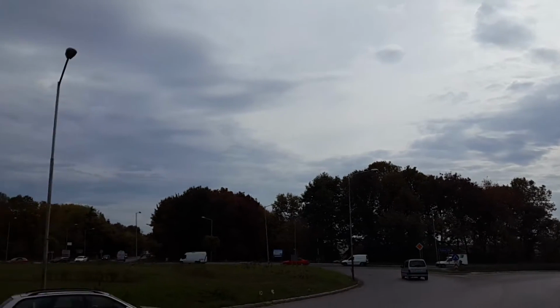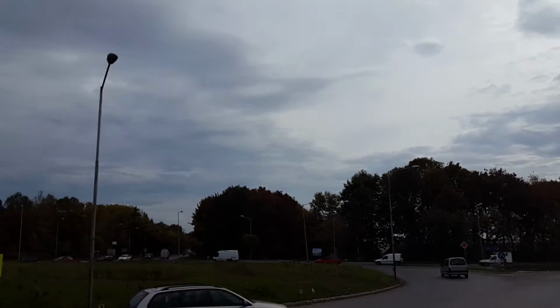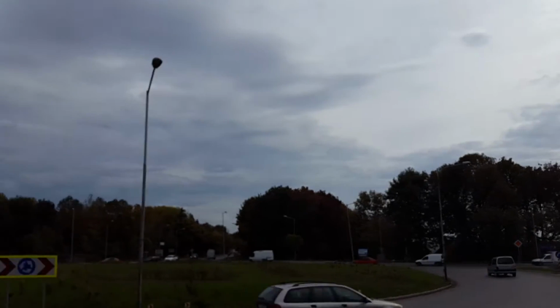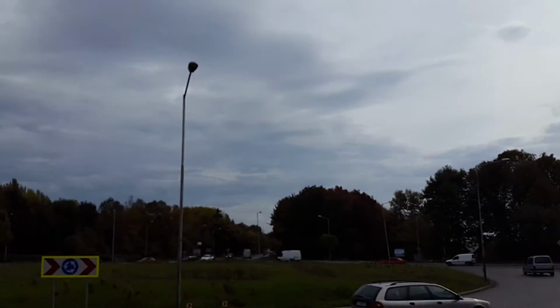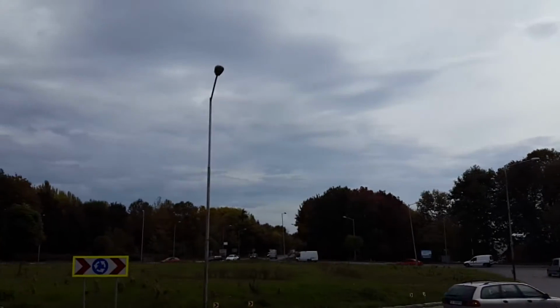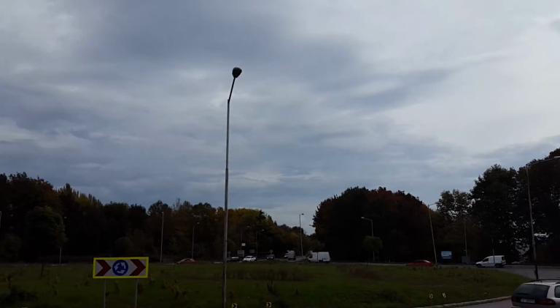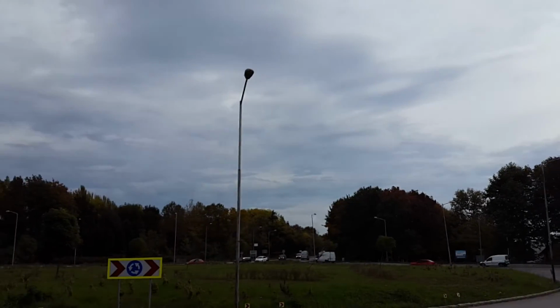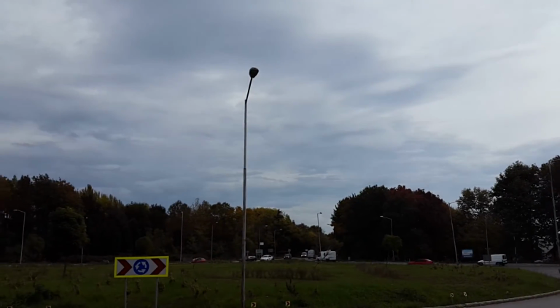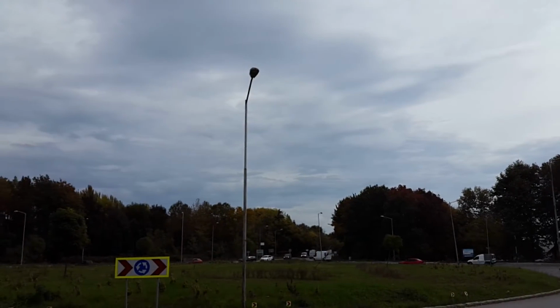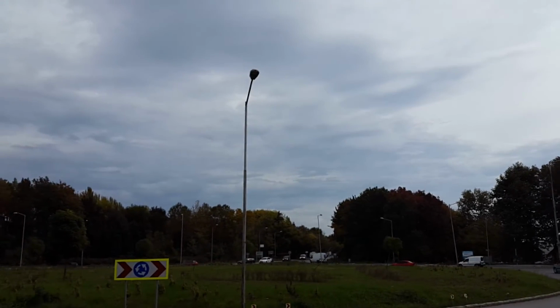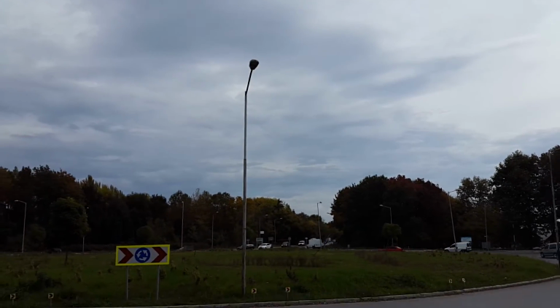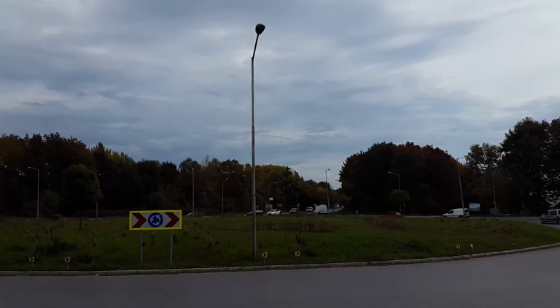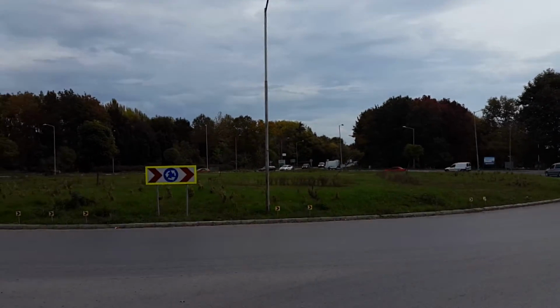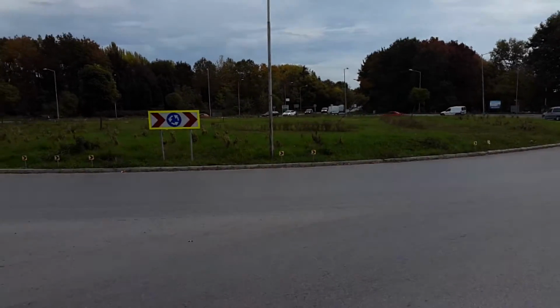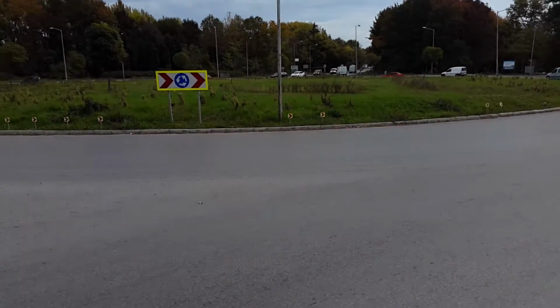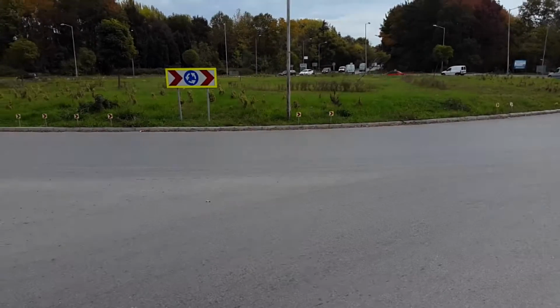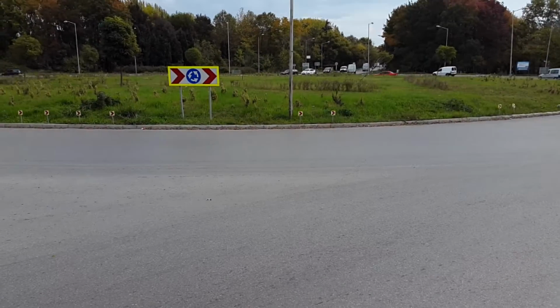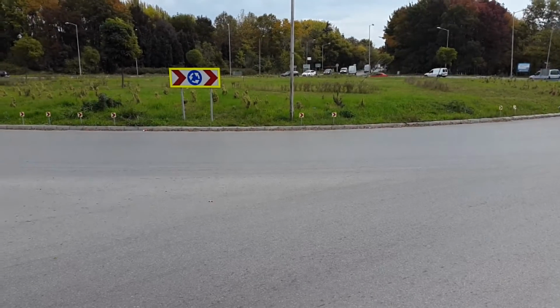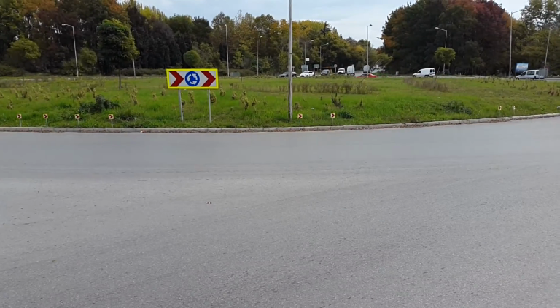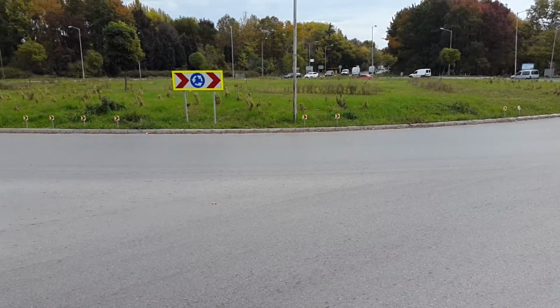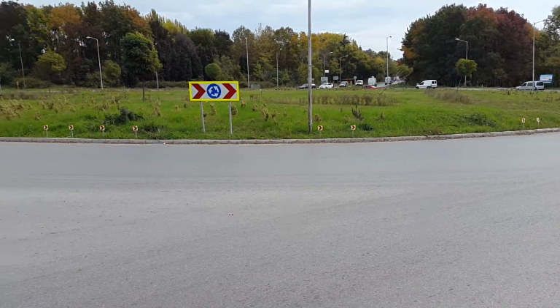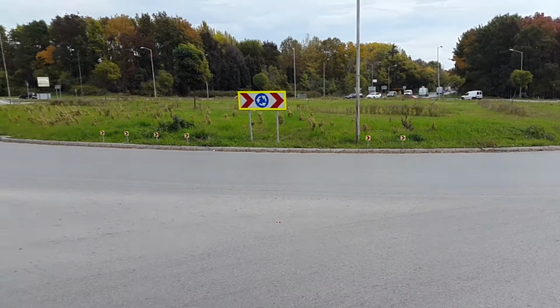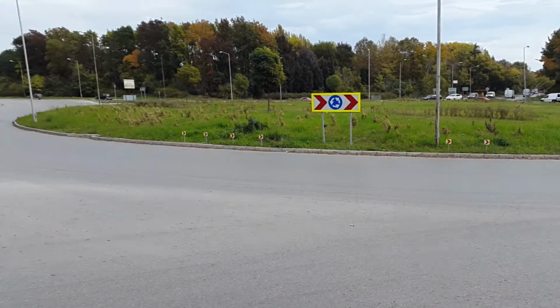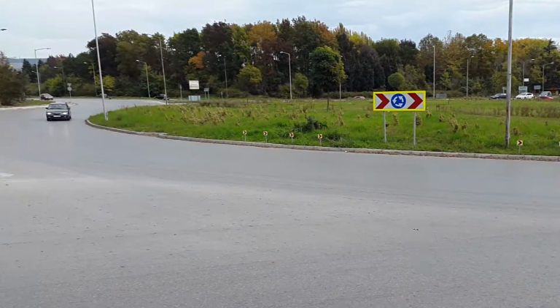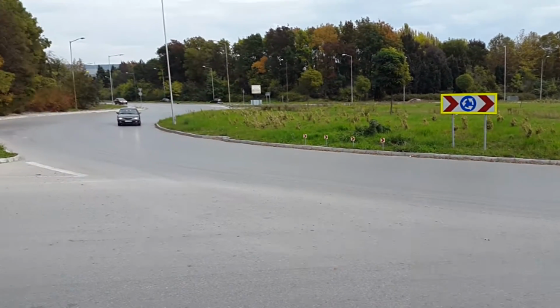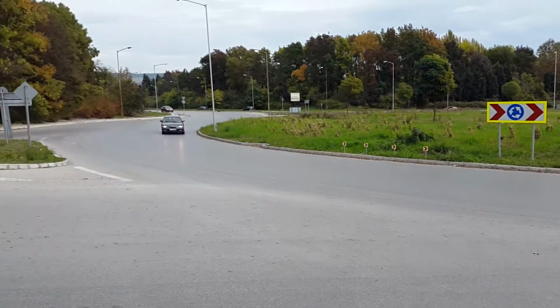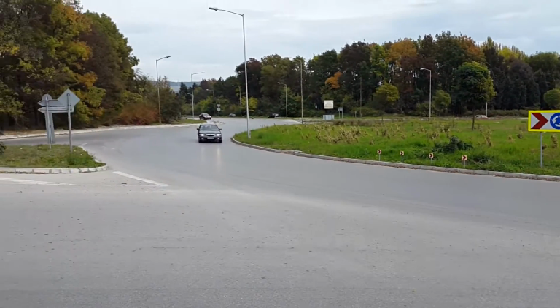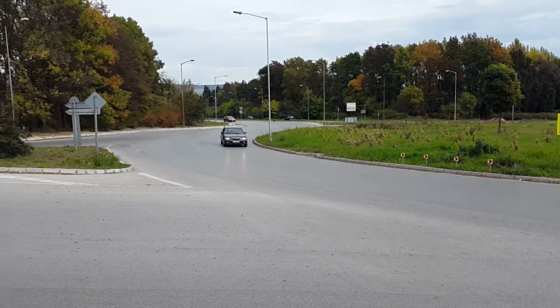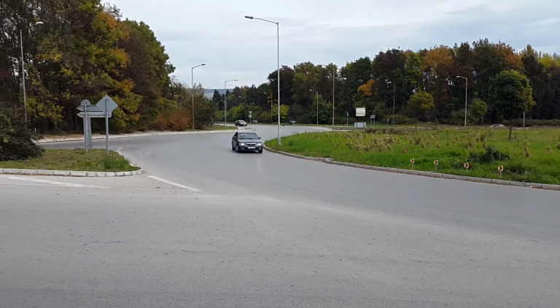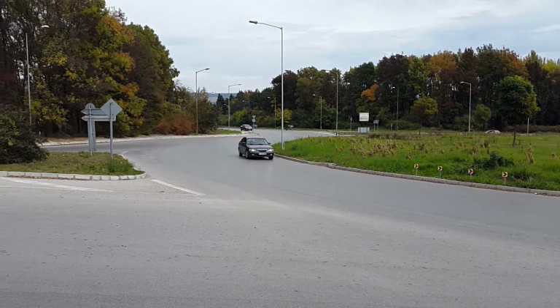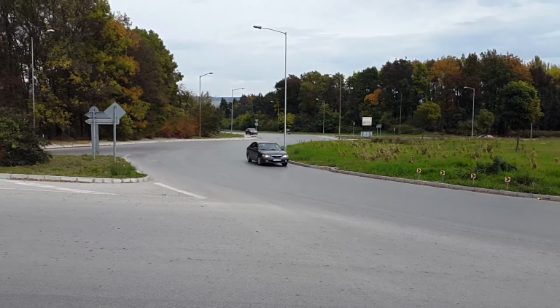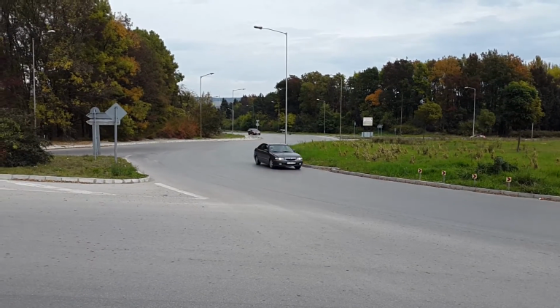Very rapid exposure adjustments when panning.